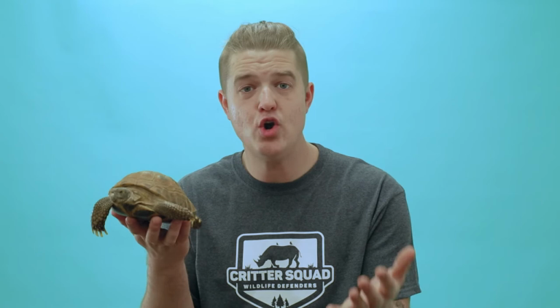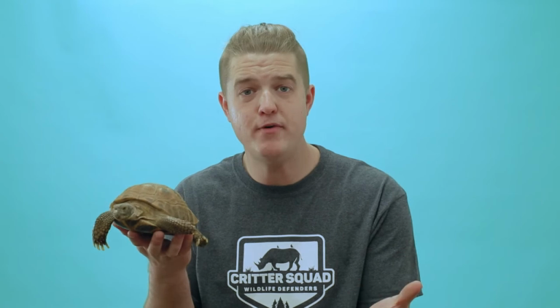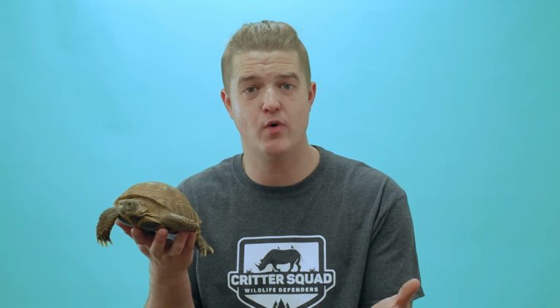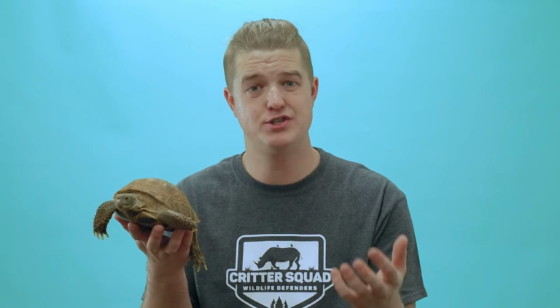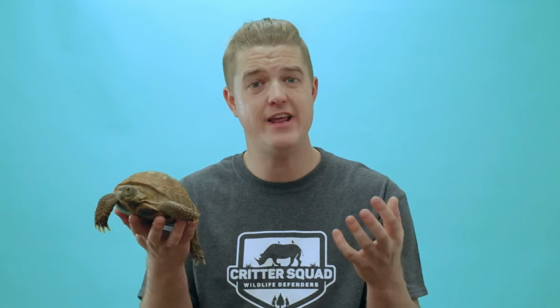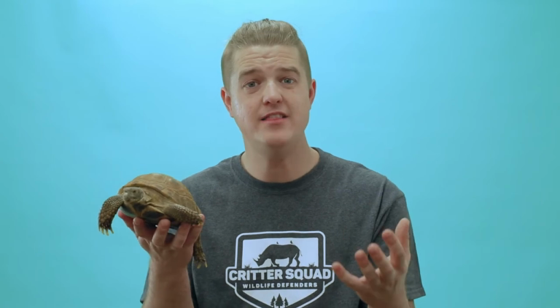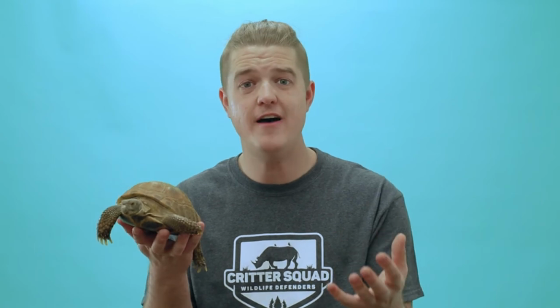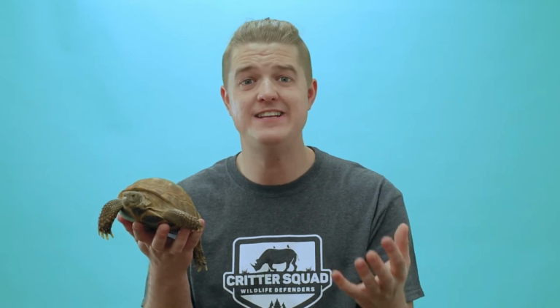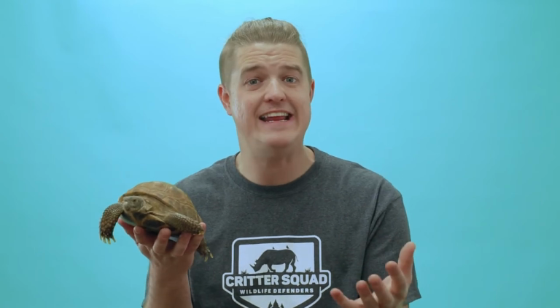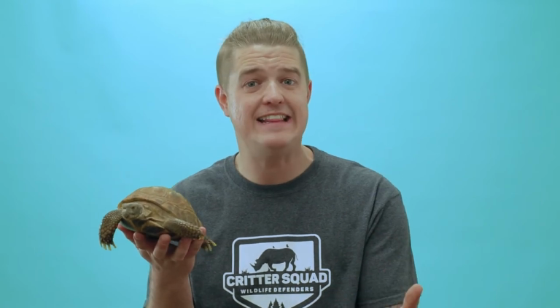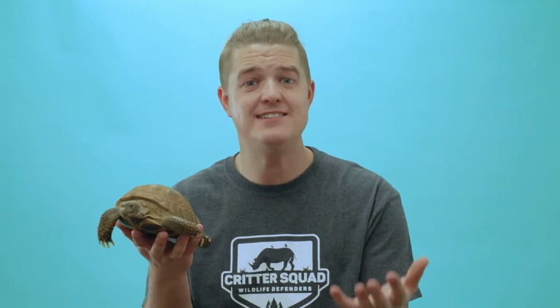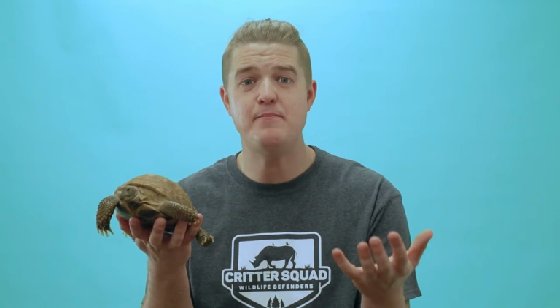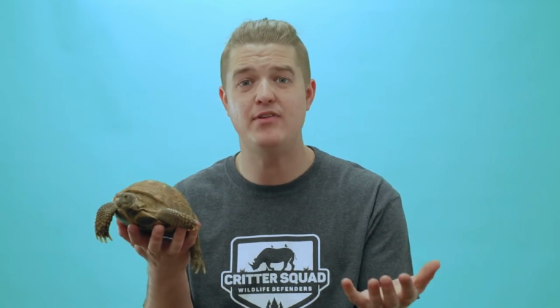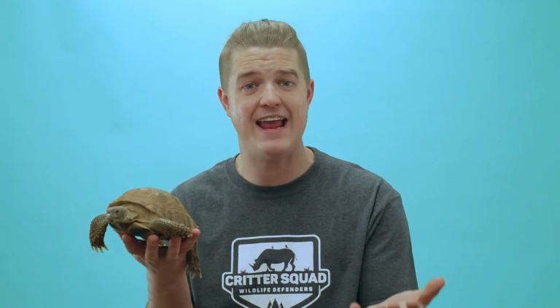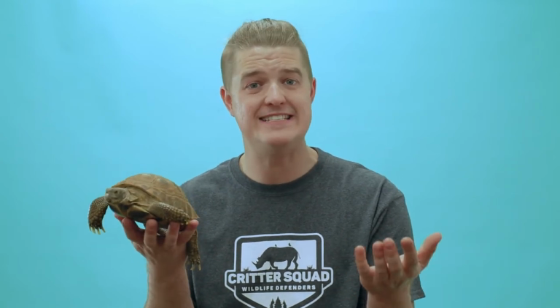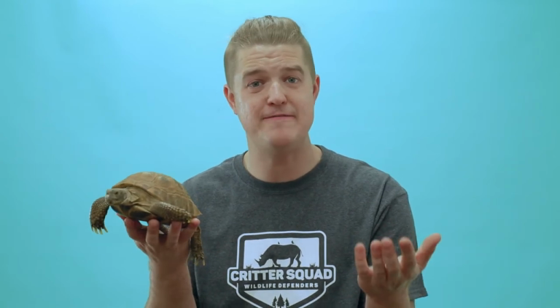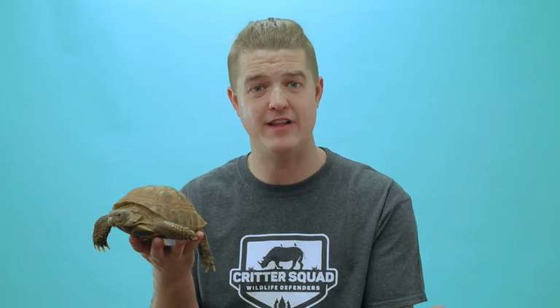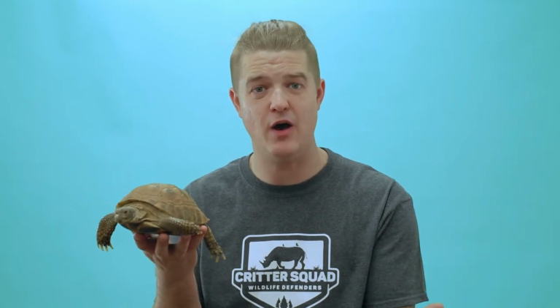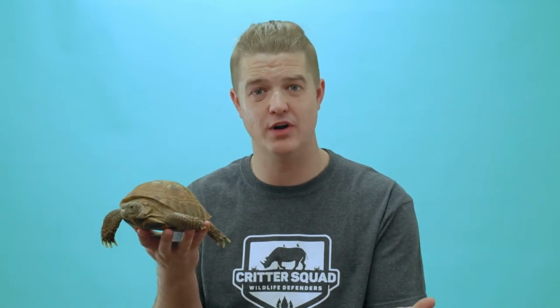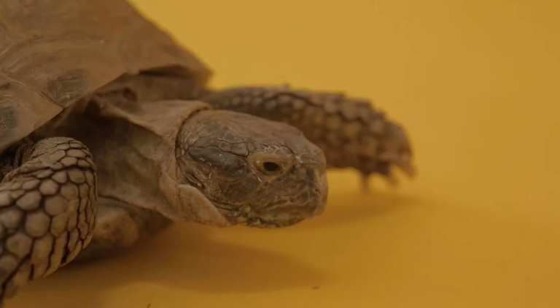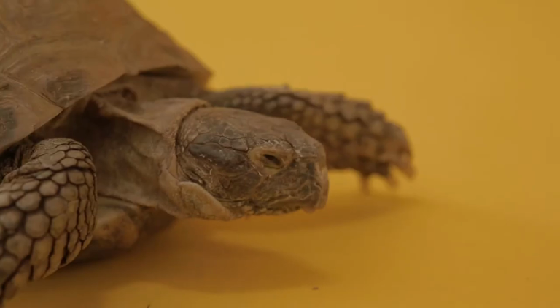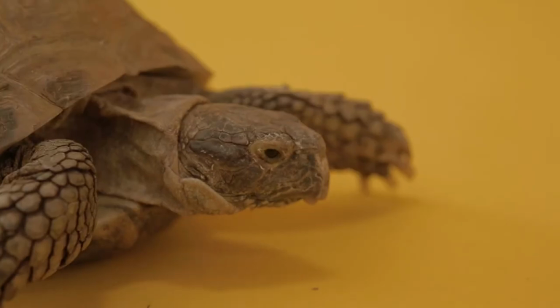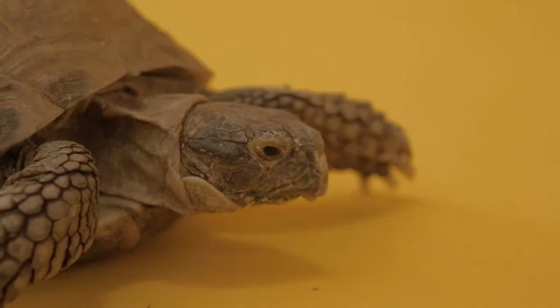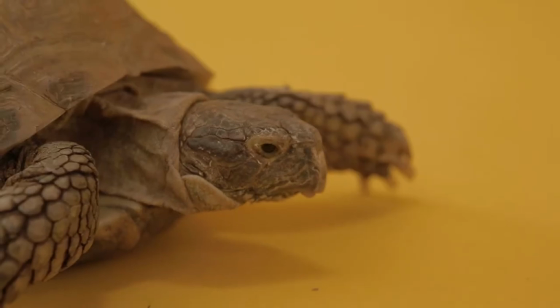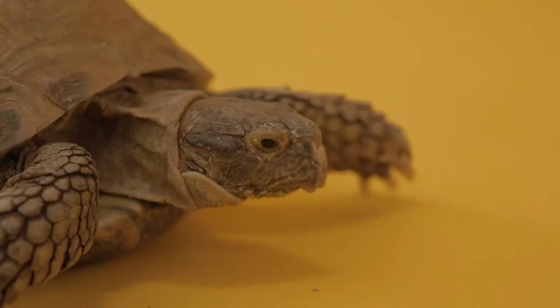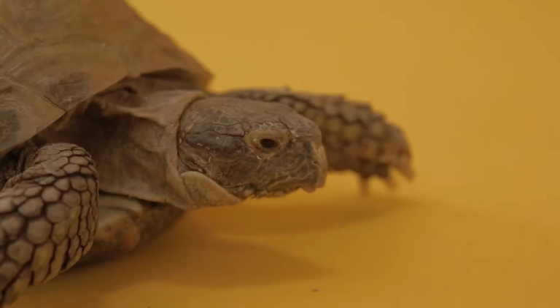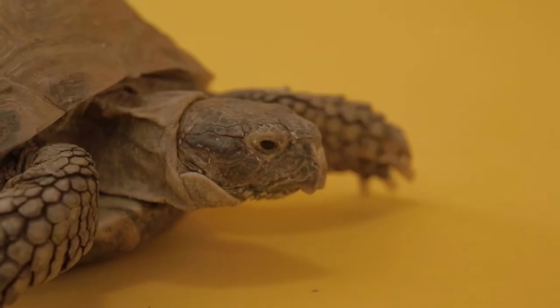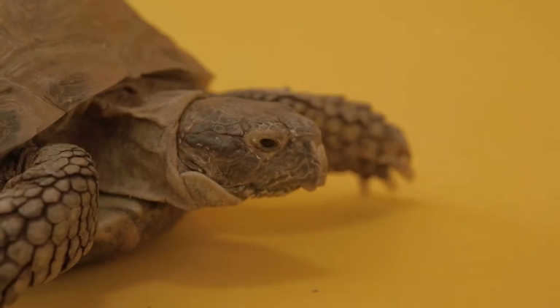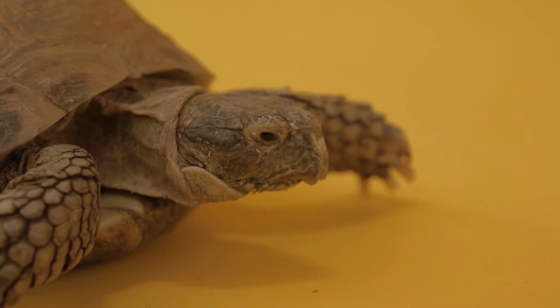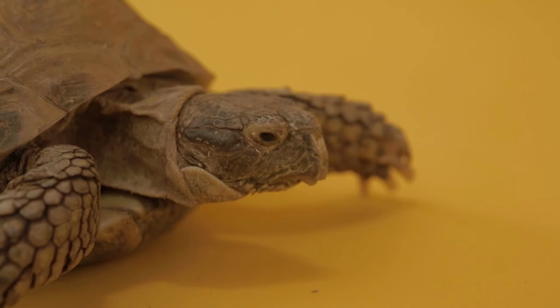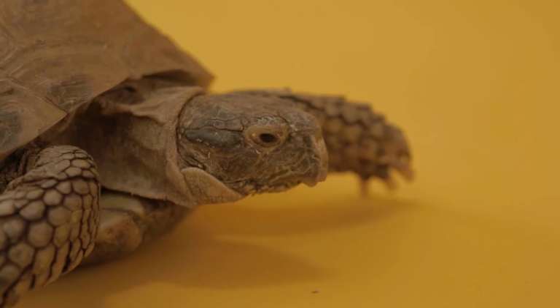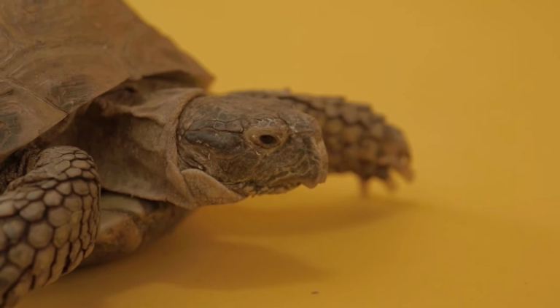These guys are called Russian tortoises but they're actually pretty widespread throughout the Asian continent, and they're herbivores, so they love to eat things like plants and flowers.